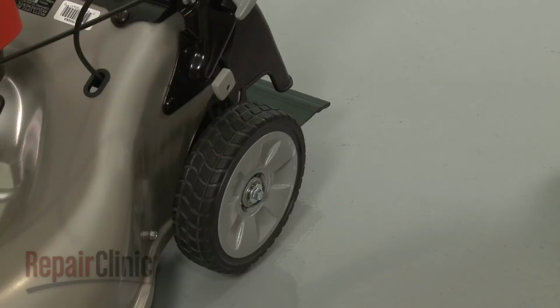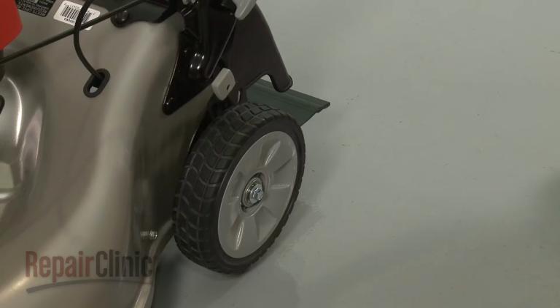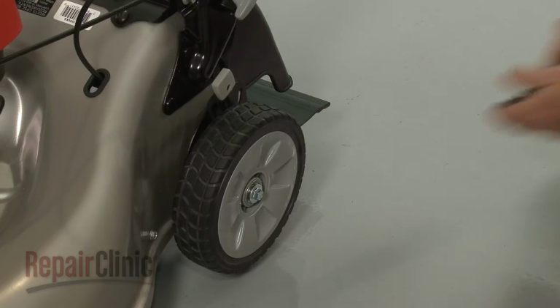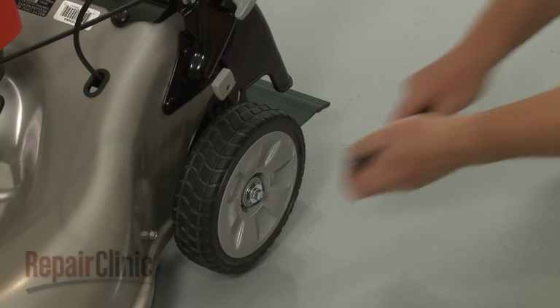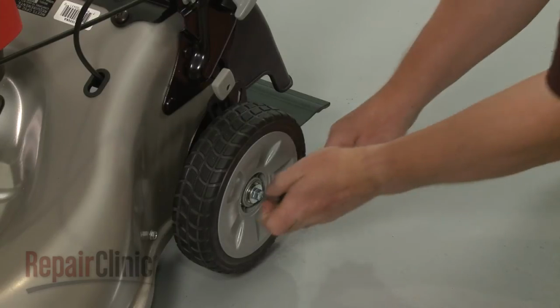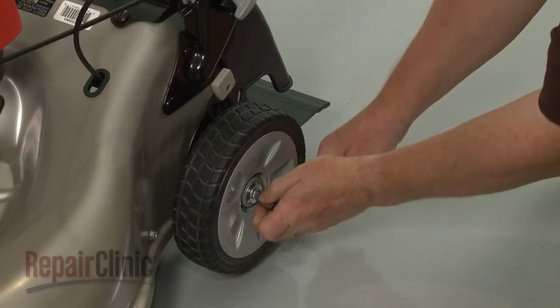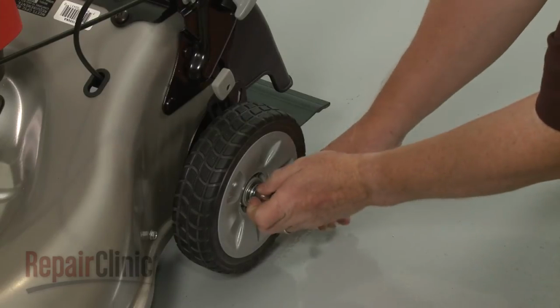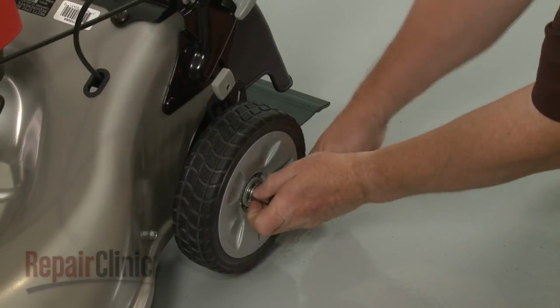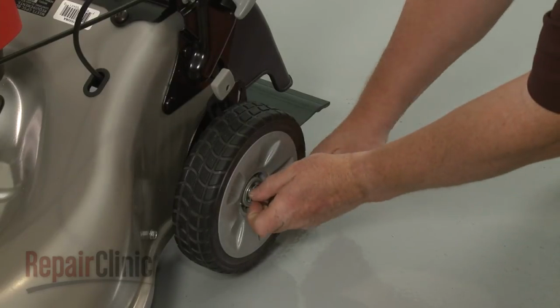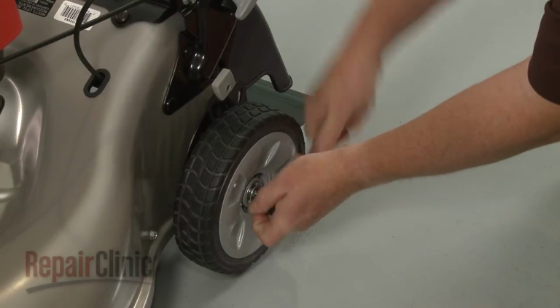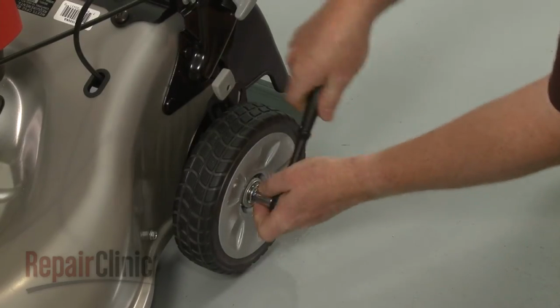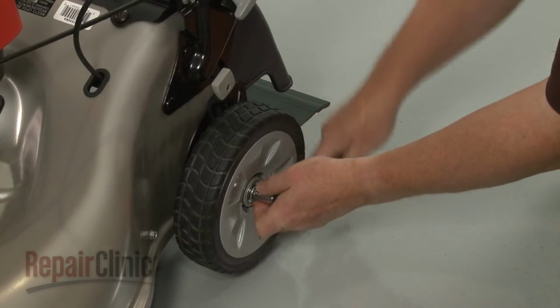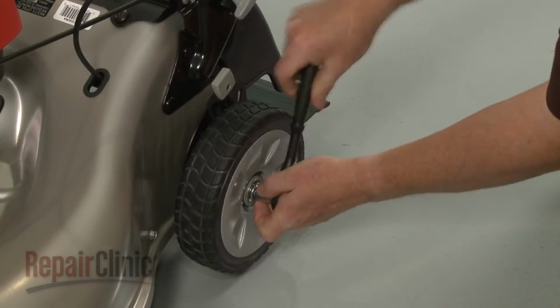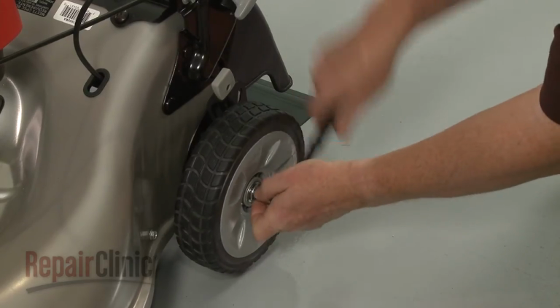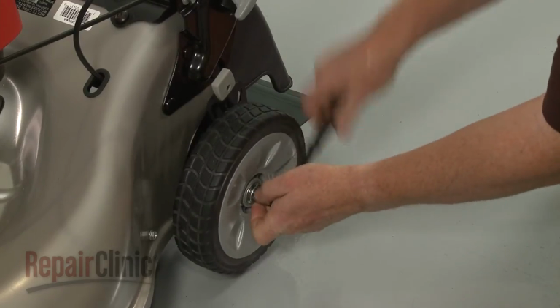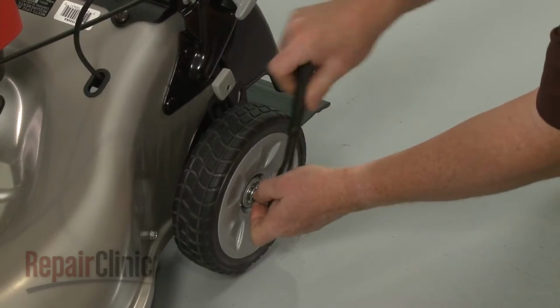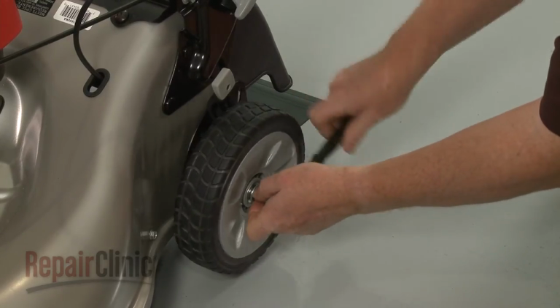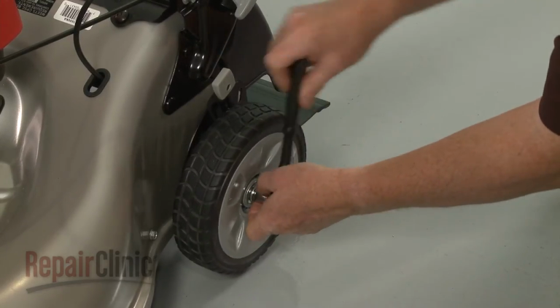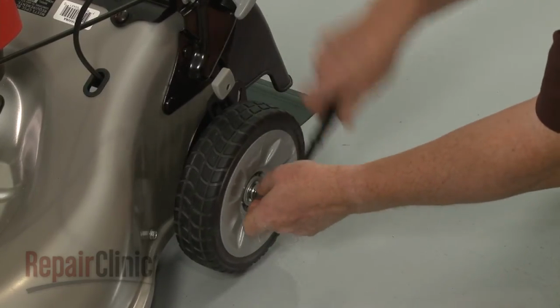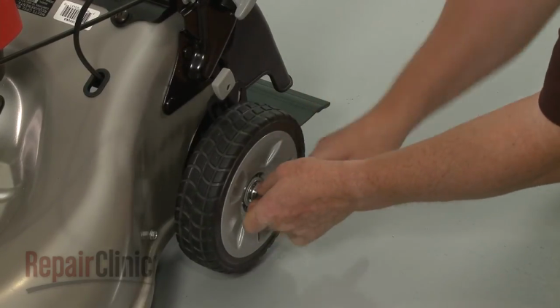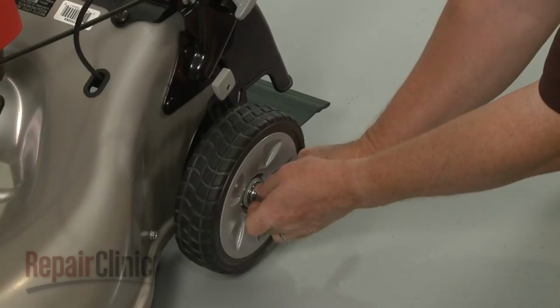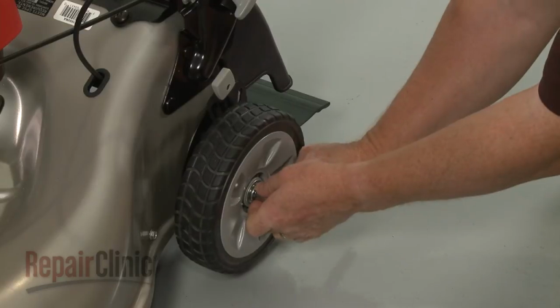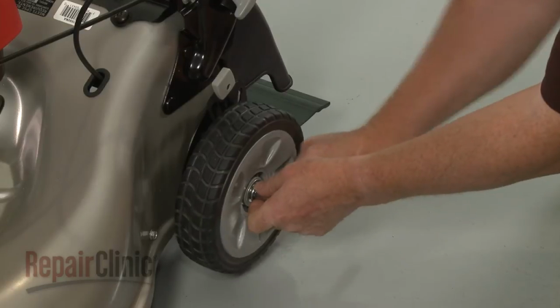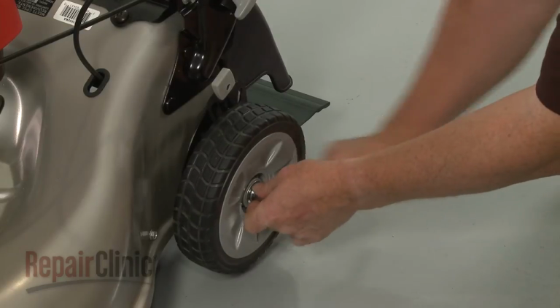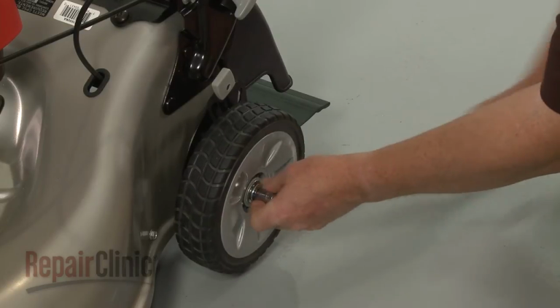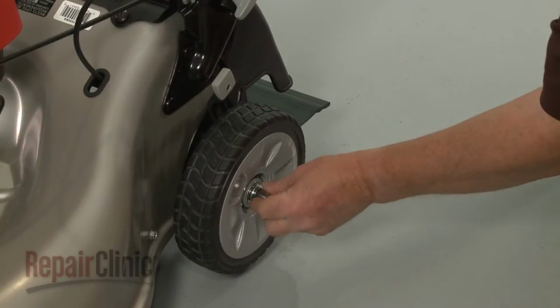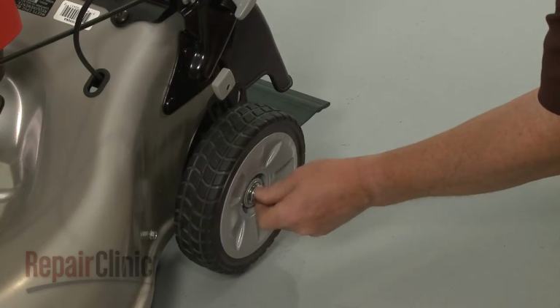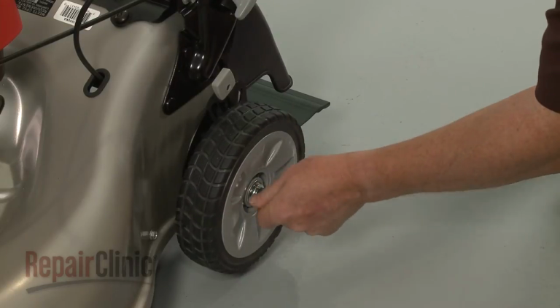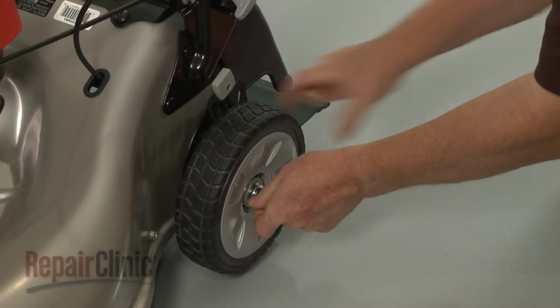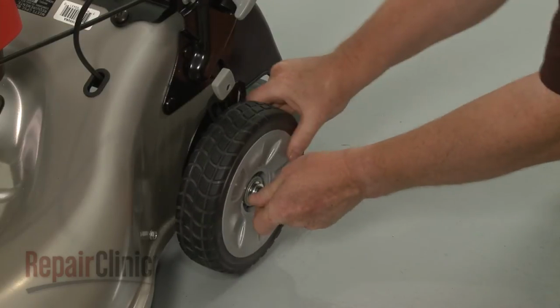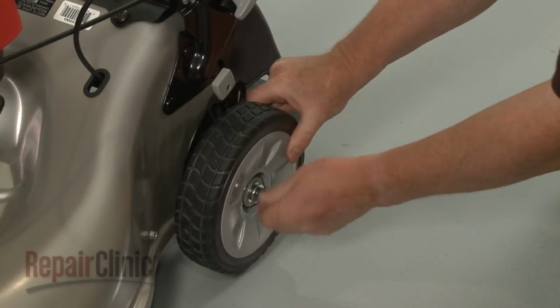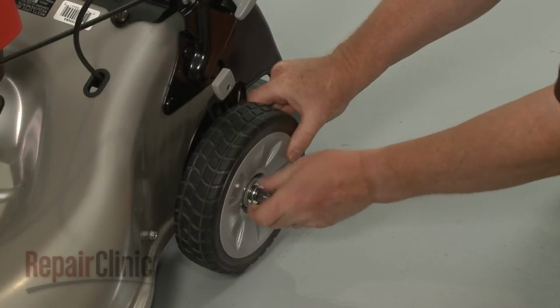Use a 12 mm socket to unthread the bolt securing the appropriate wheel, and remove the wheel.